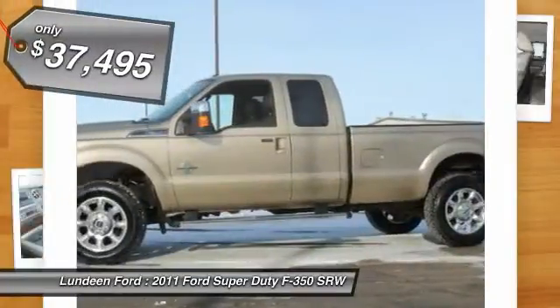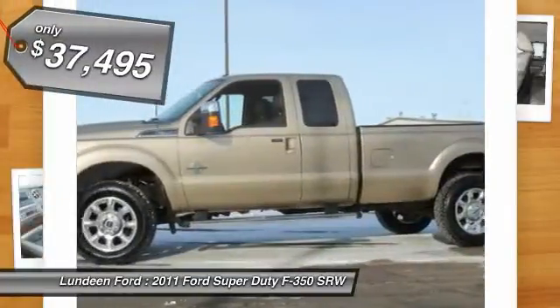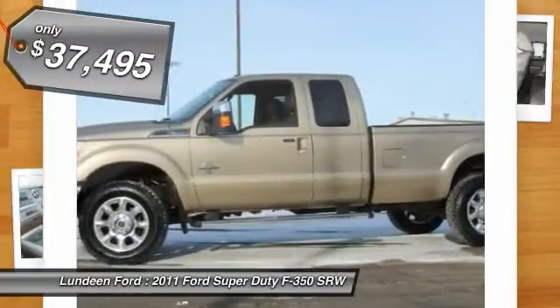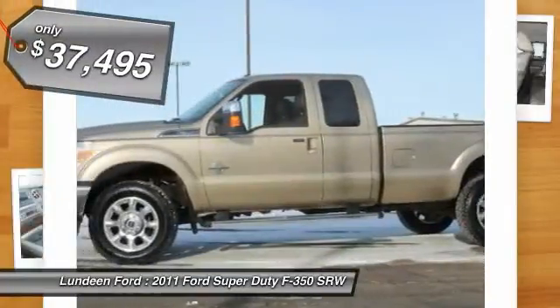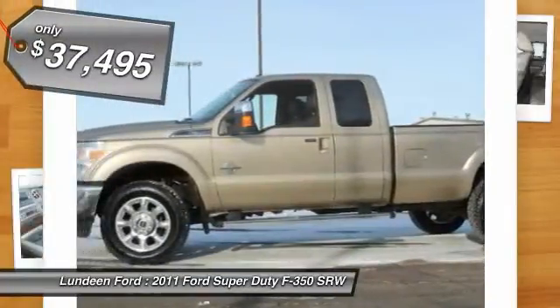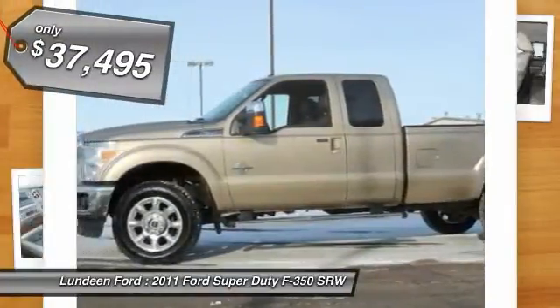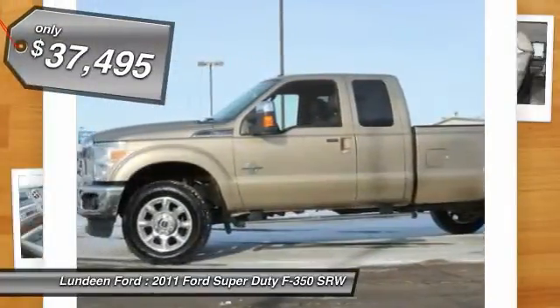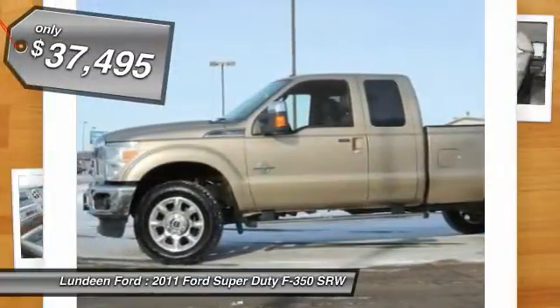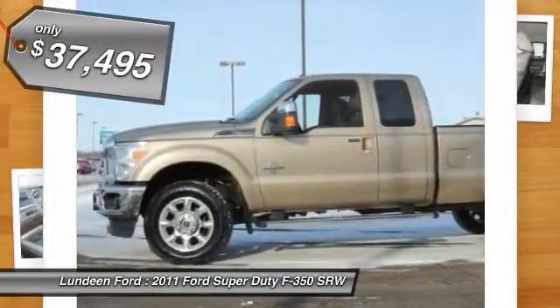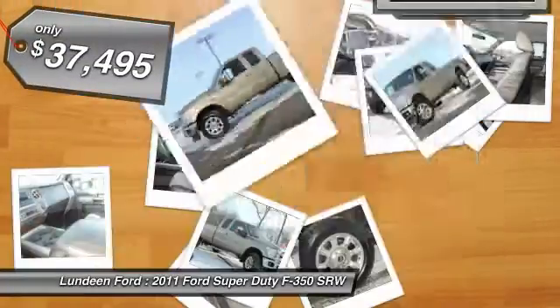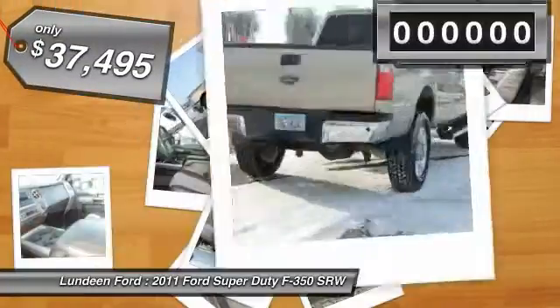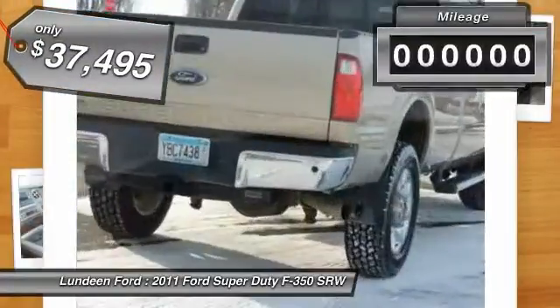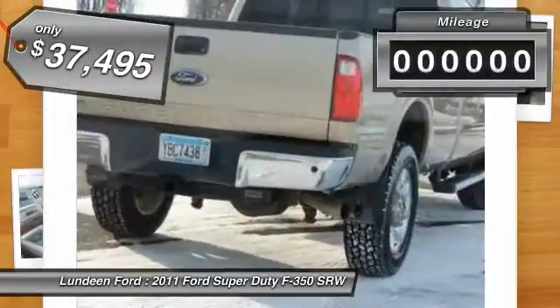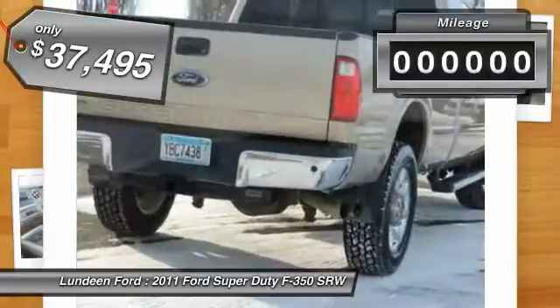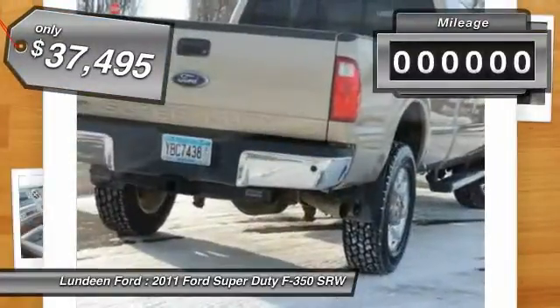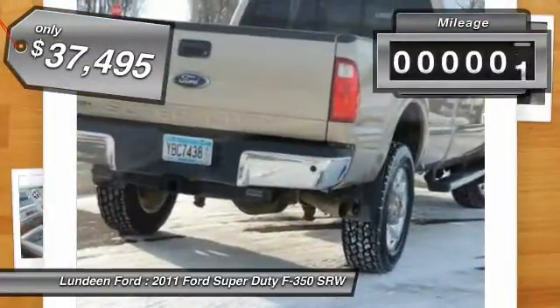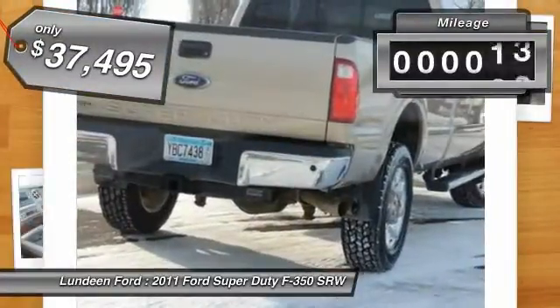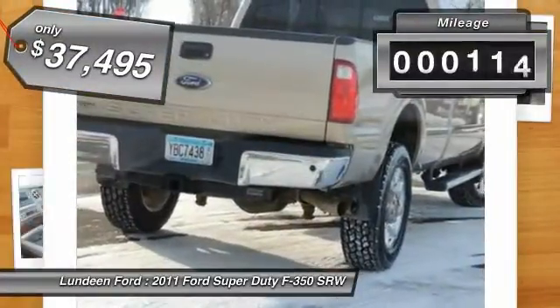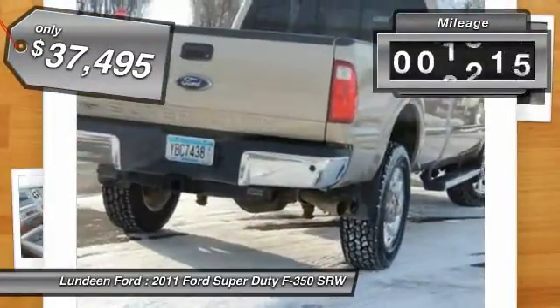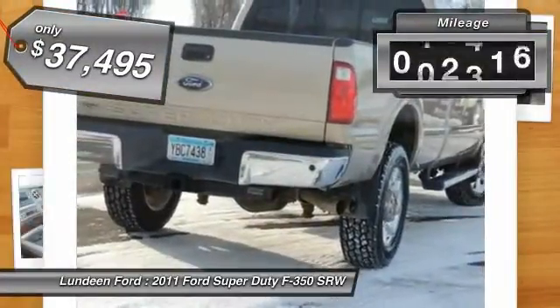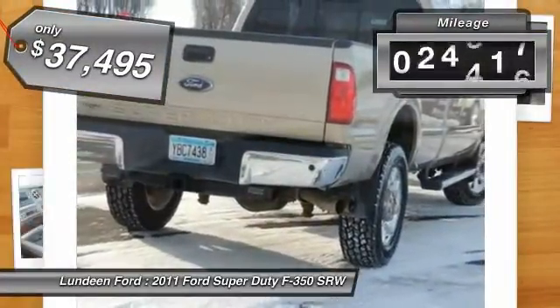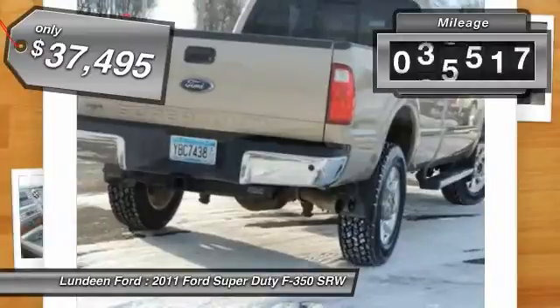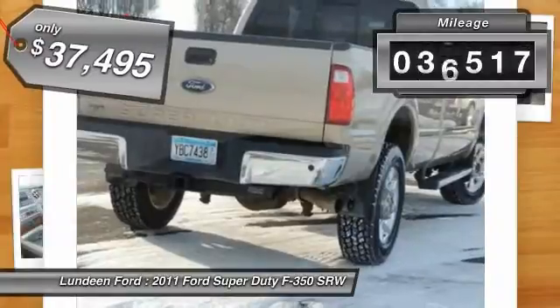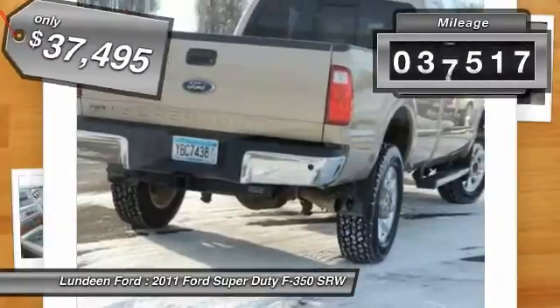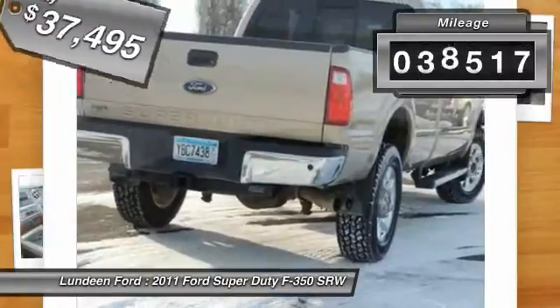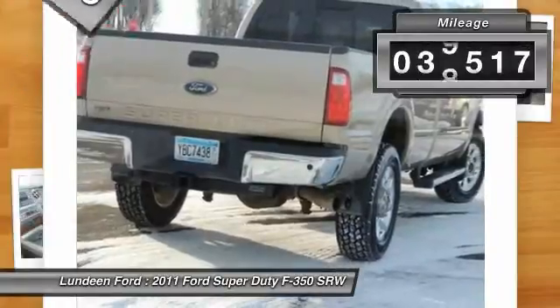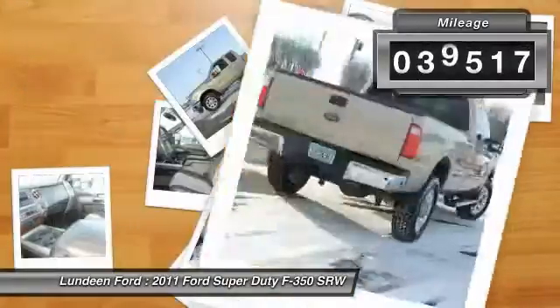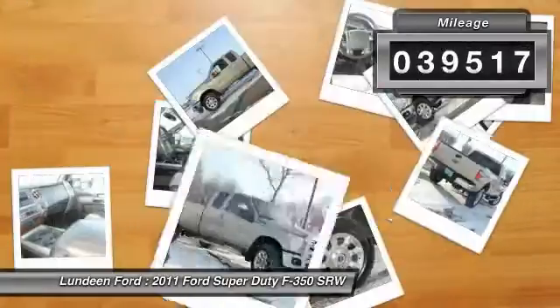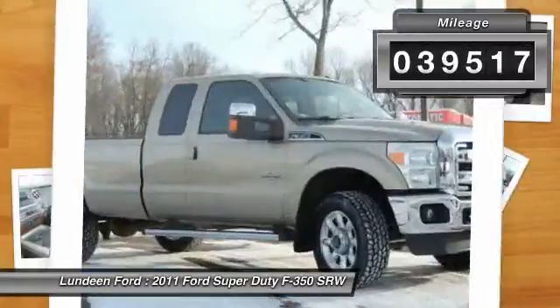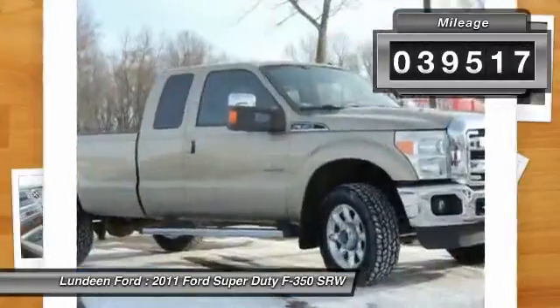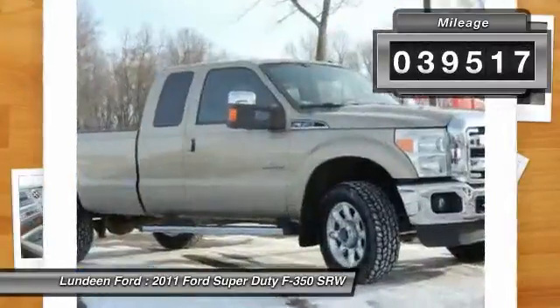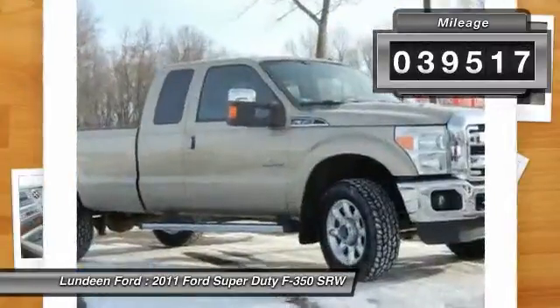And is priced below $40,000. This vehicle has less than 40,000 miles.